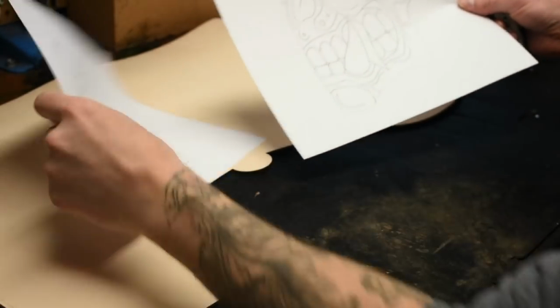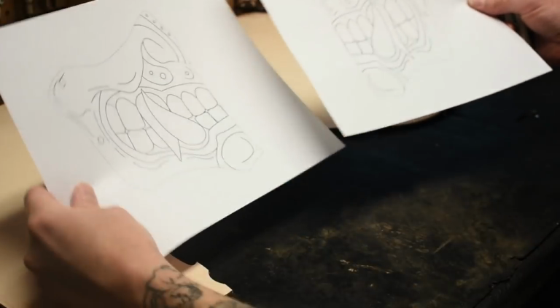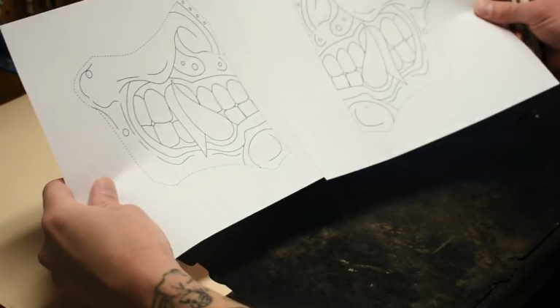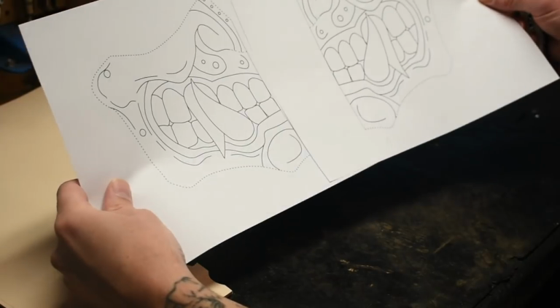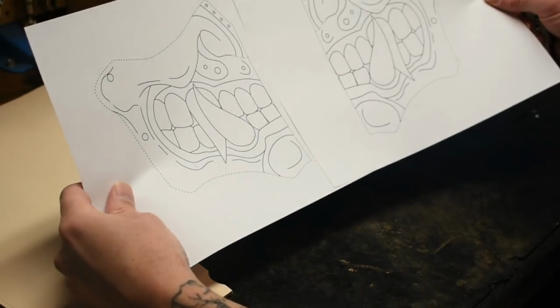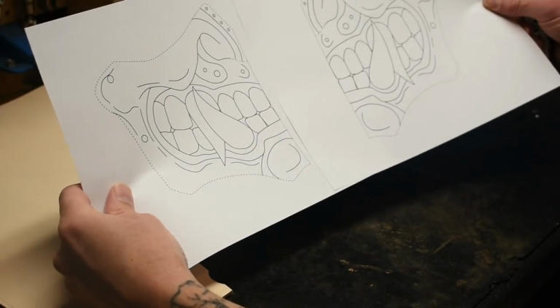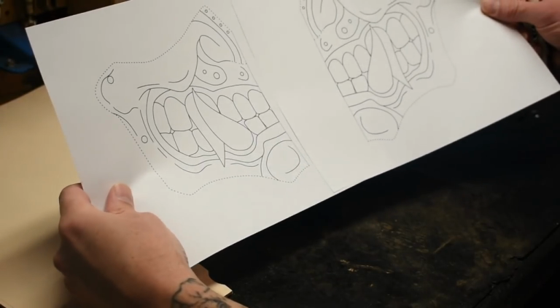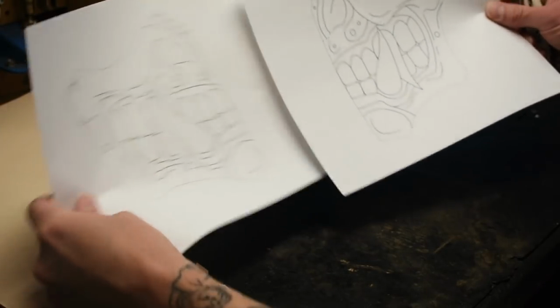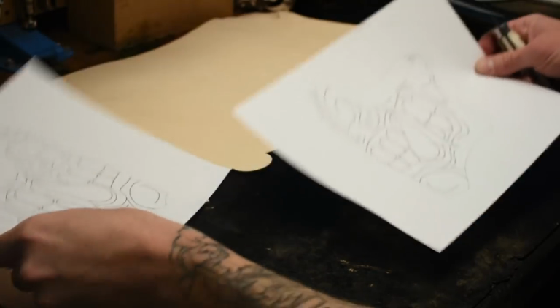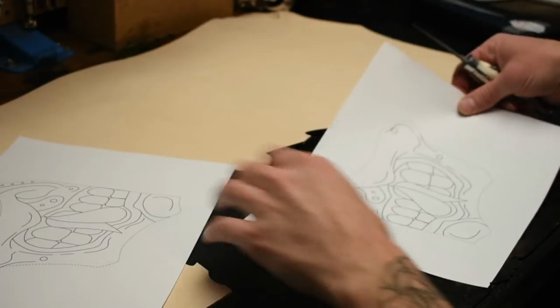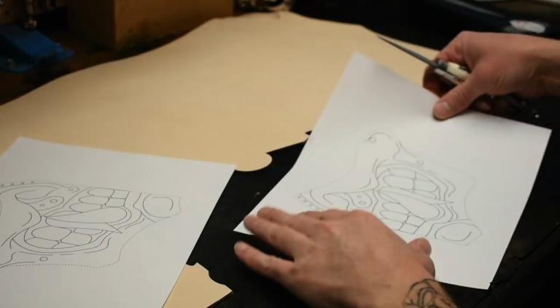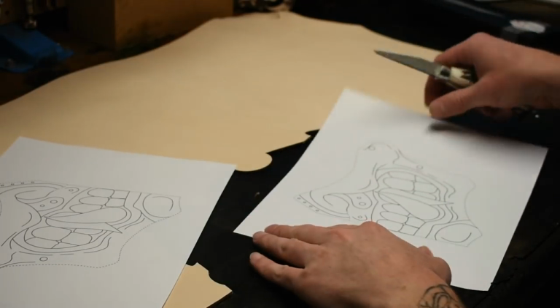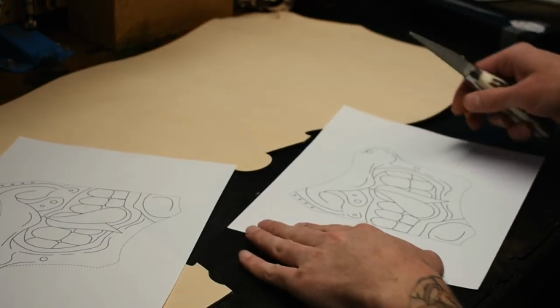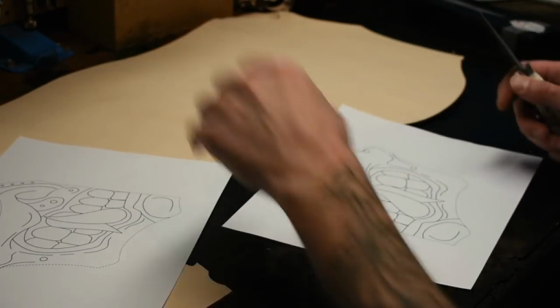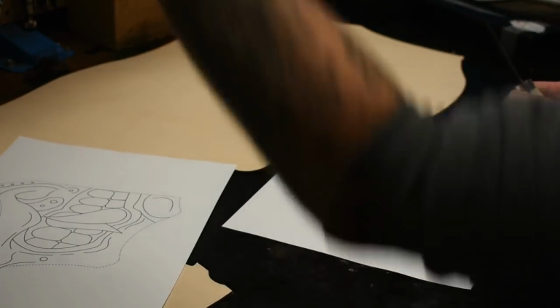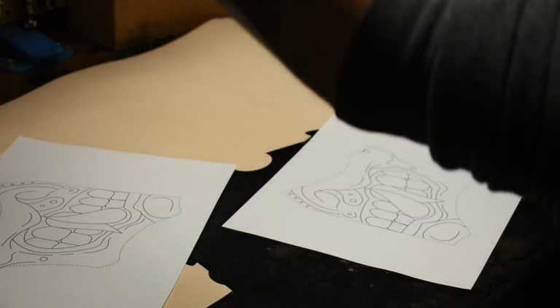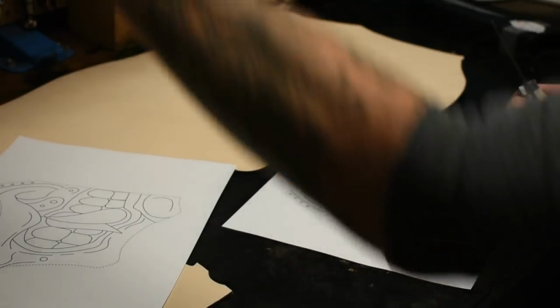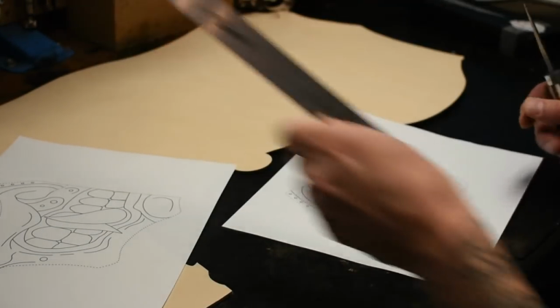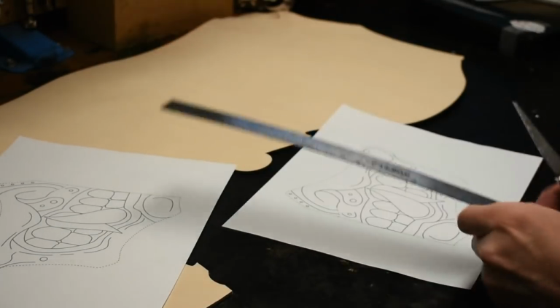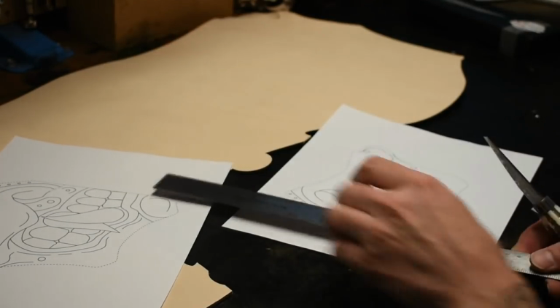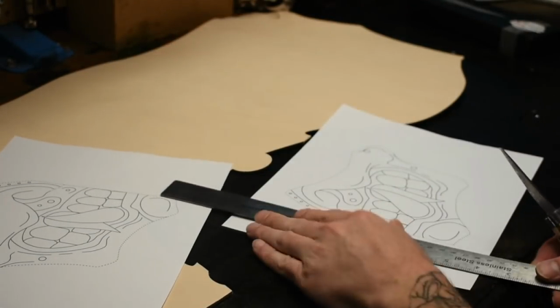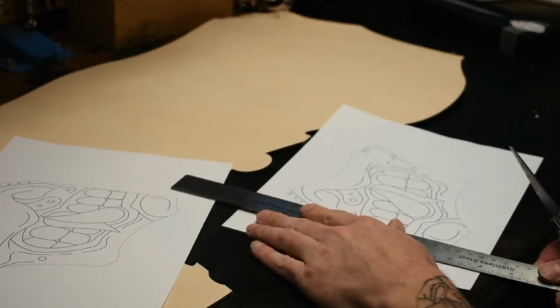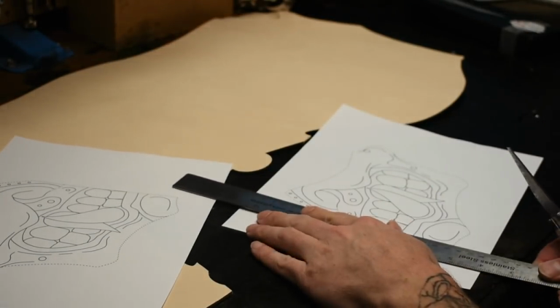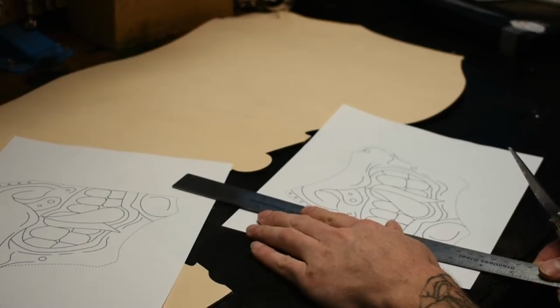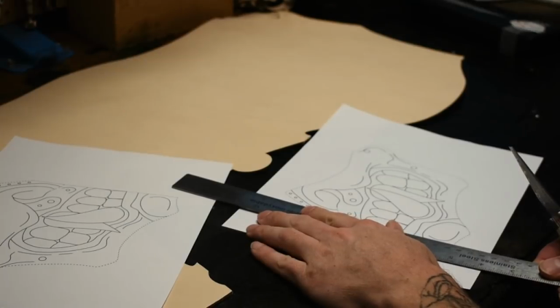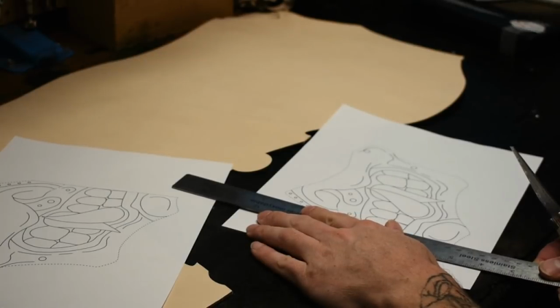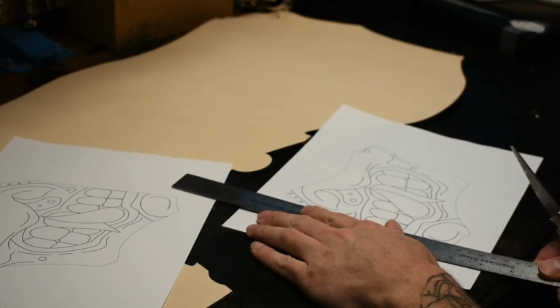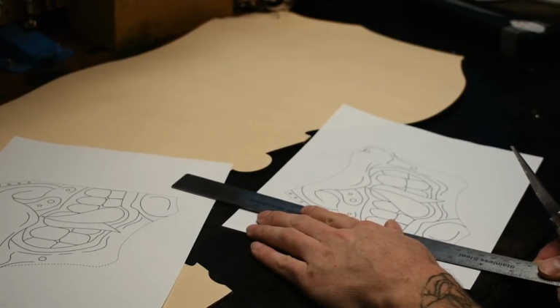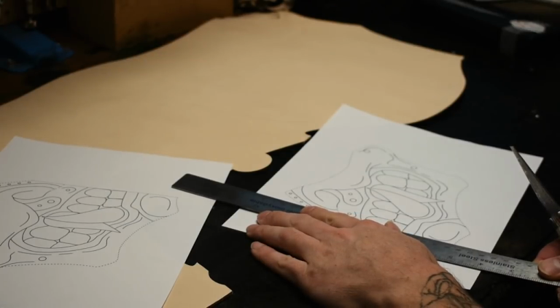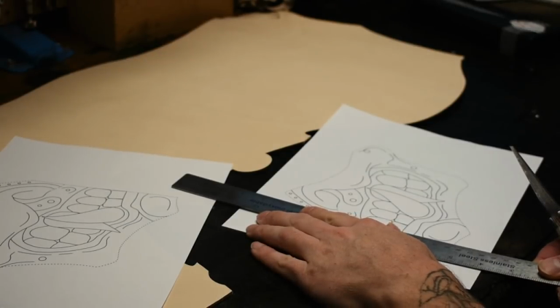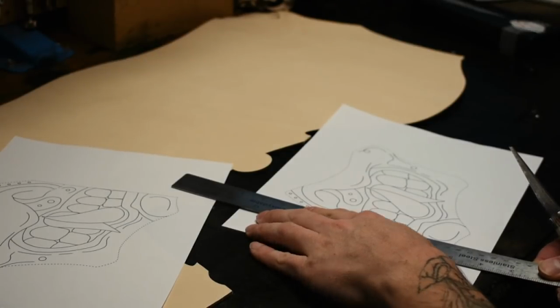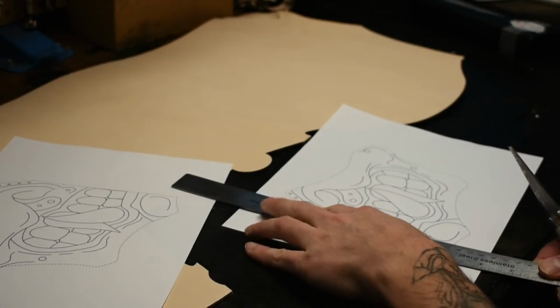Now that you have the two halves printed out, you can cut it down the center.